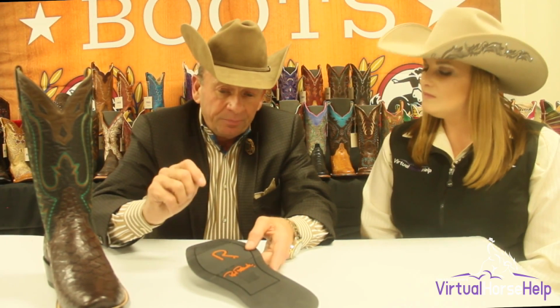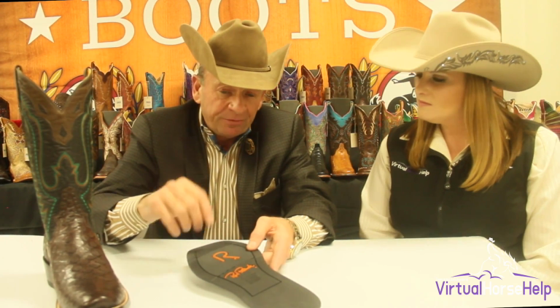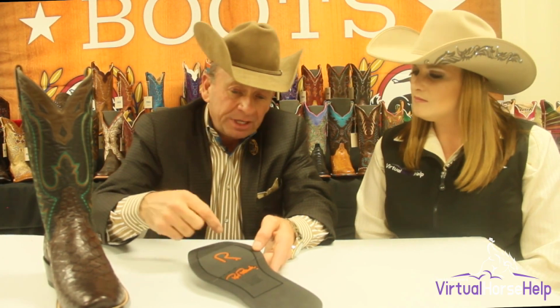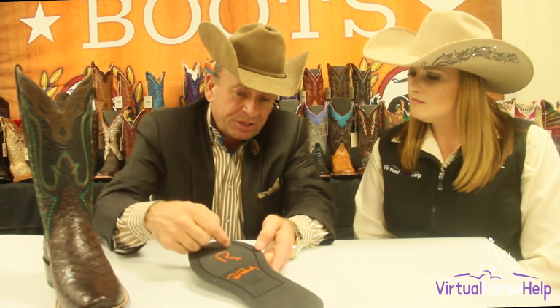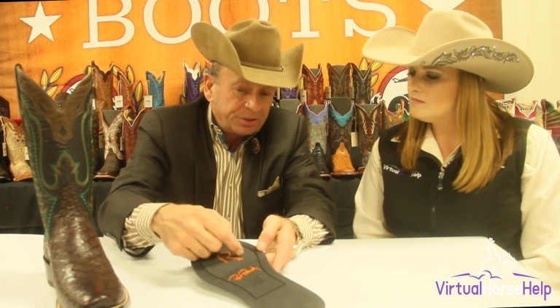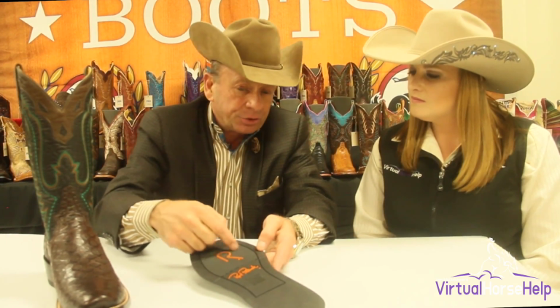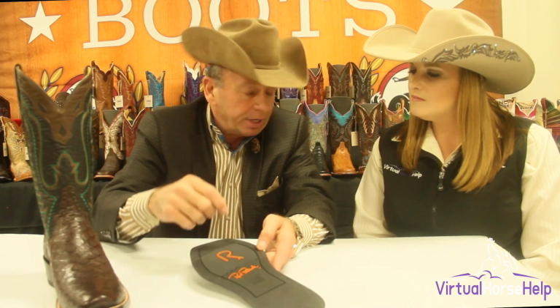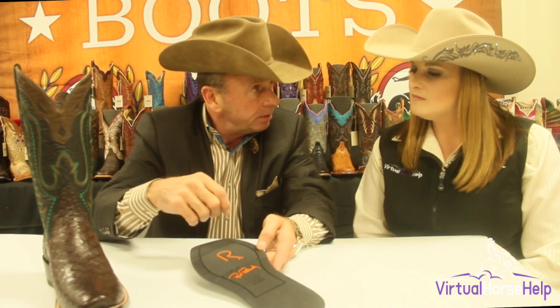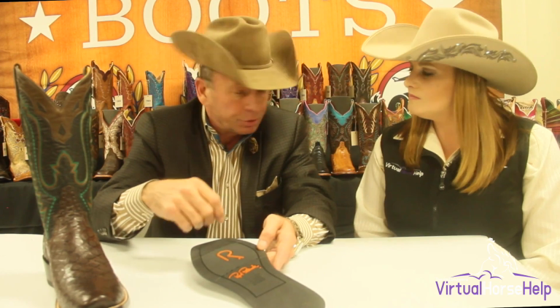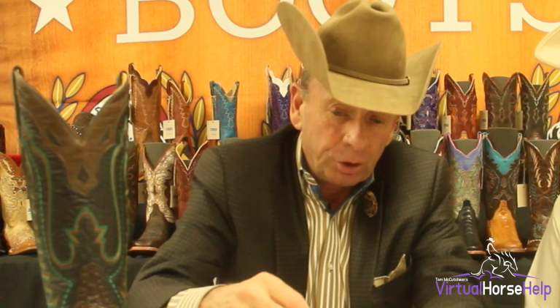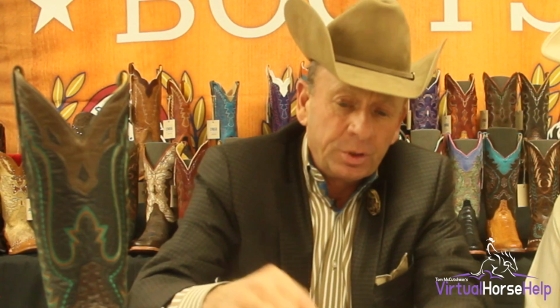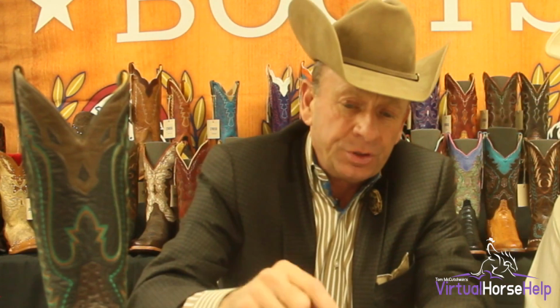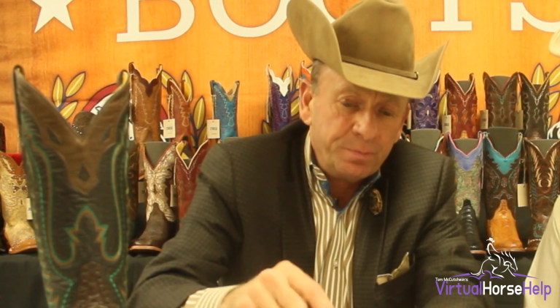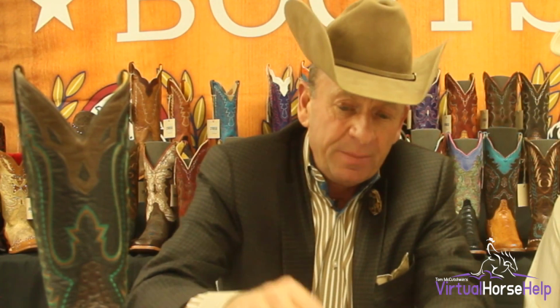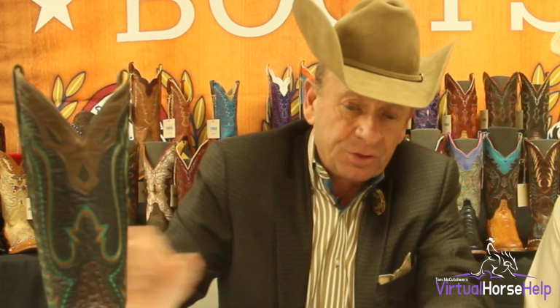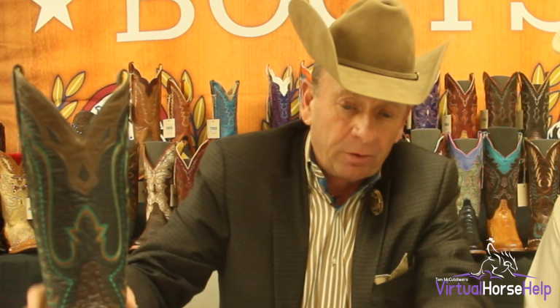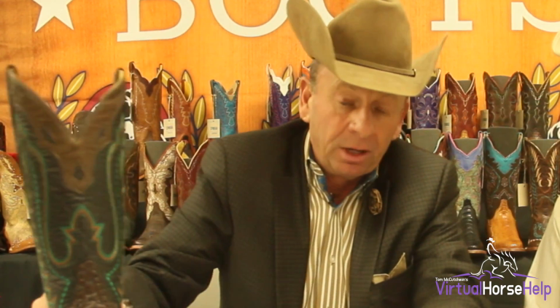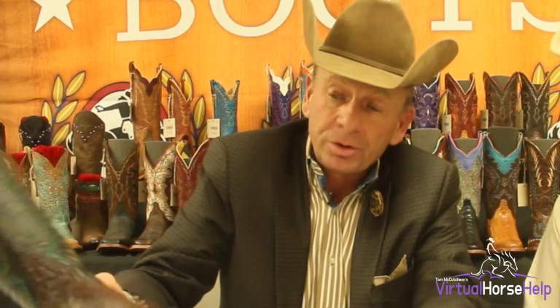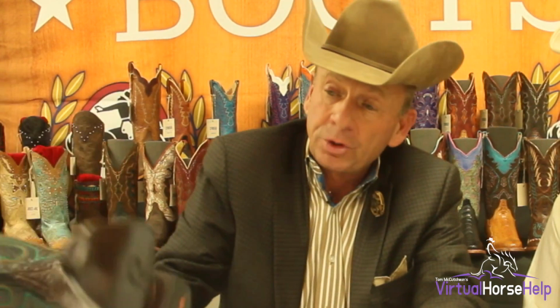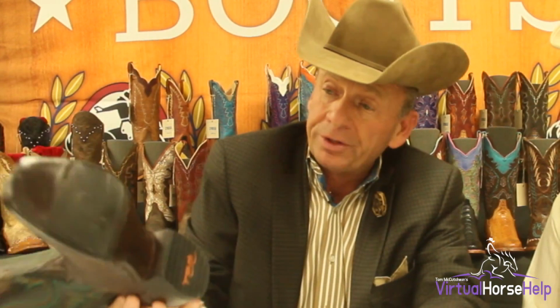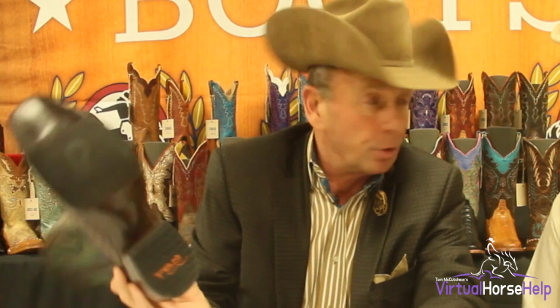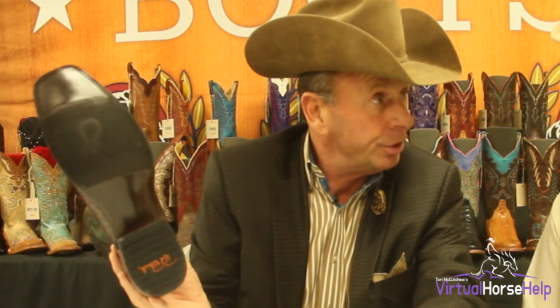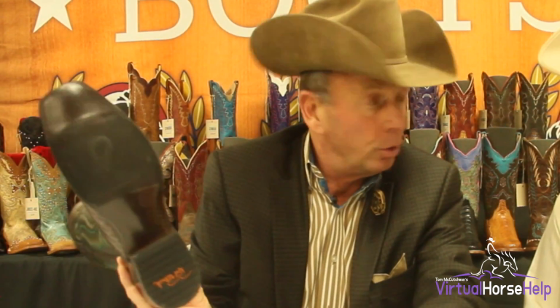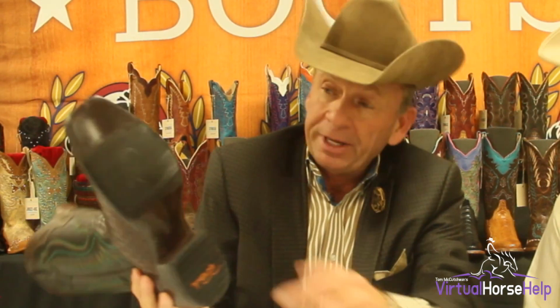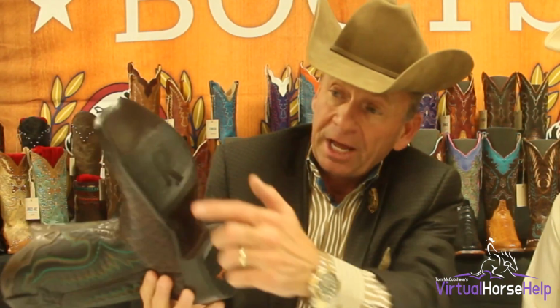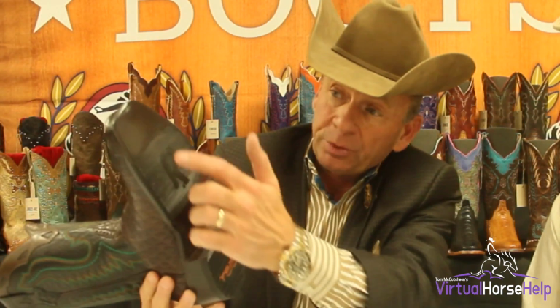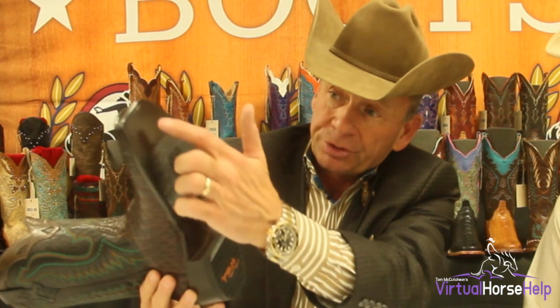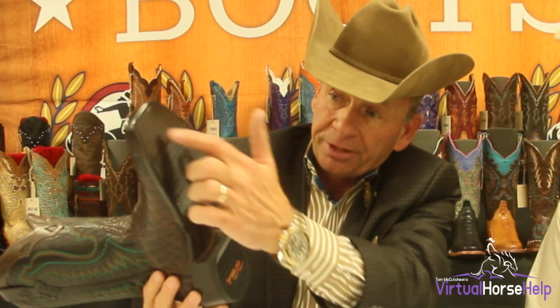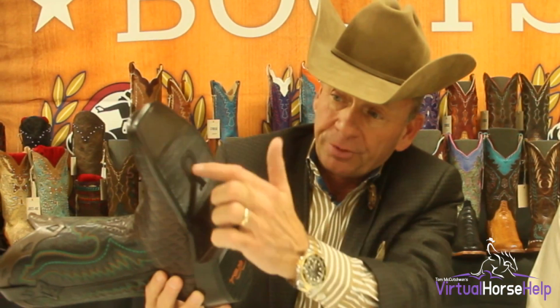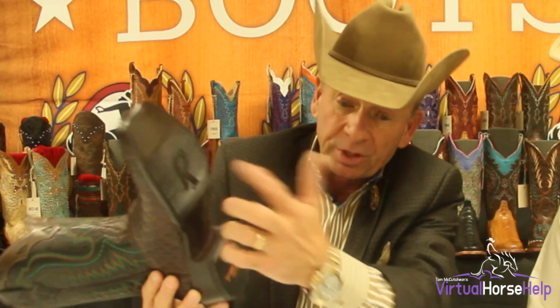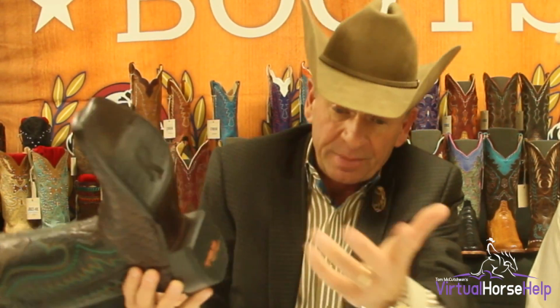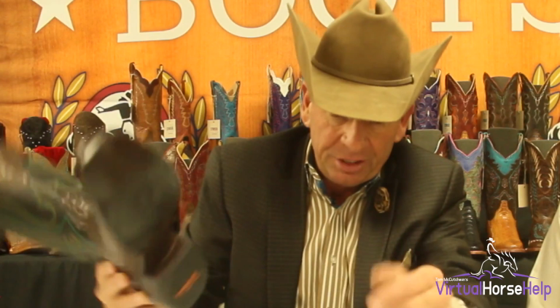They've already accepted this tread in the stirrup because this mimics our LR sole that they already know and like, which is a leather-rubber combination.